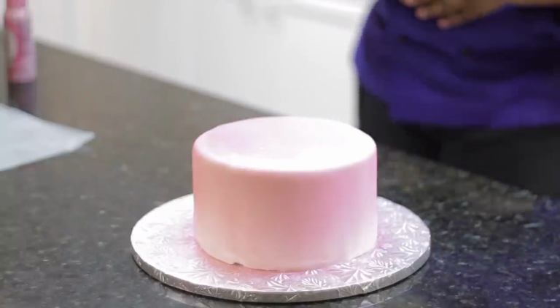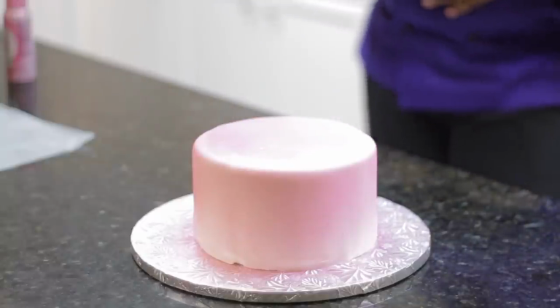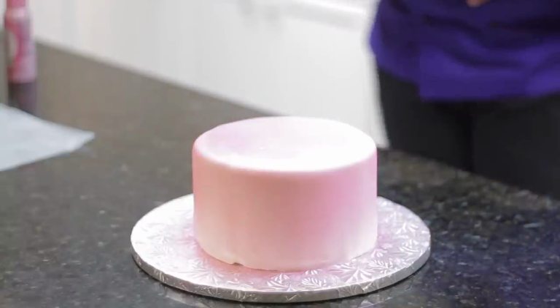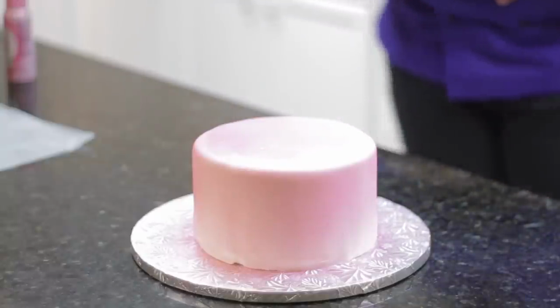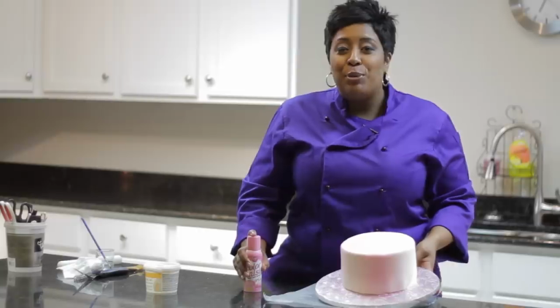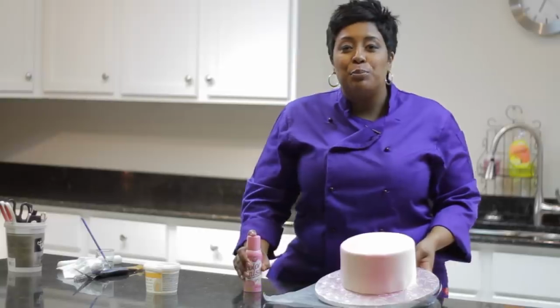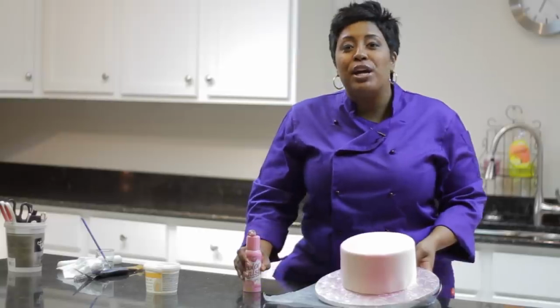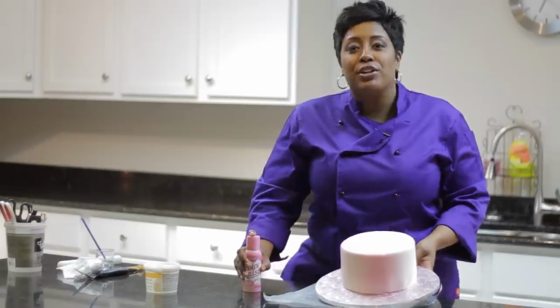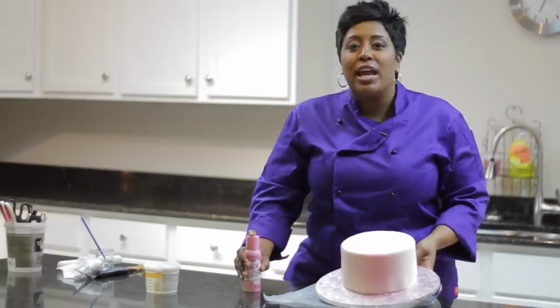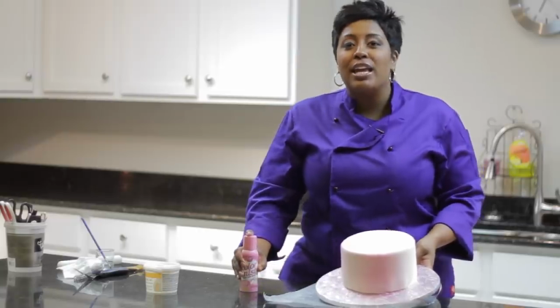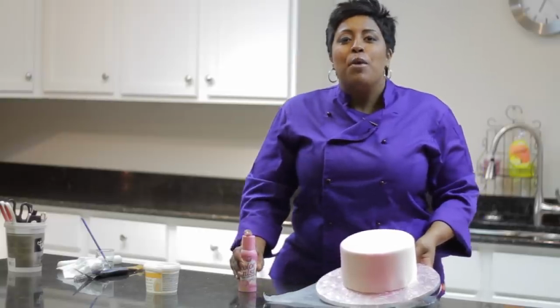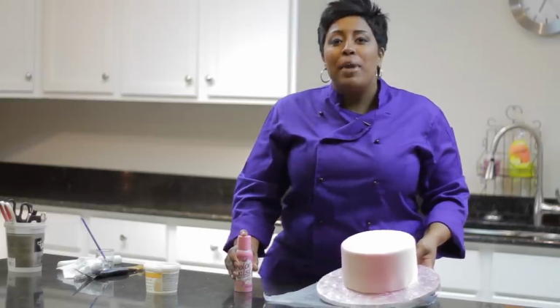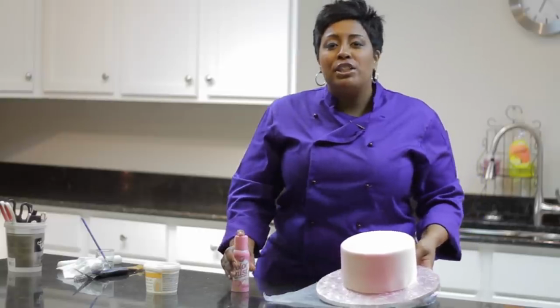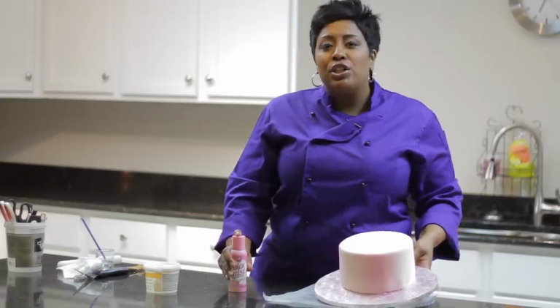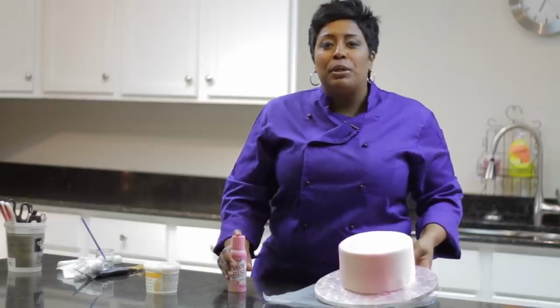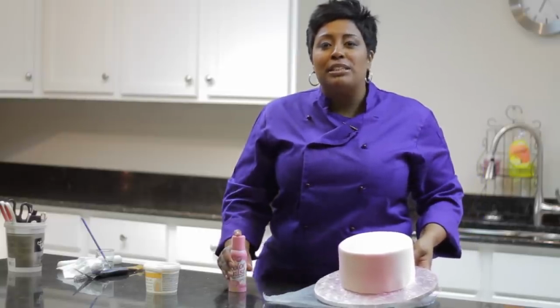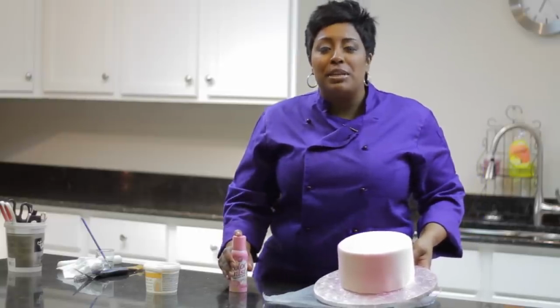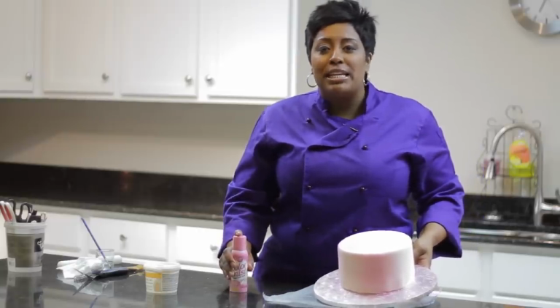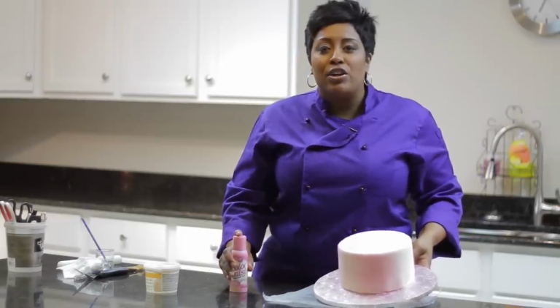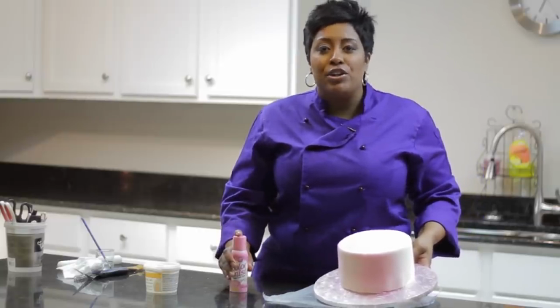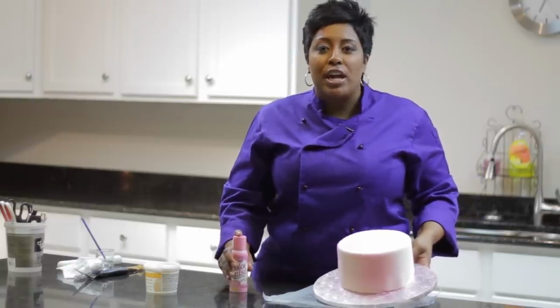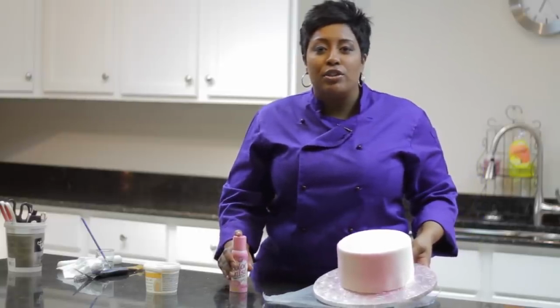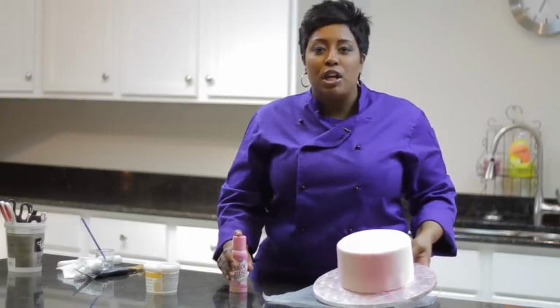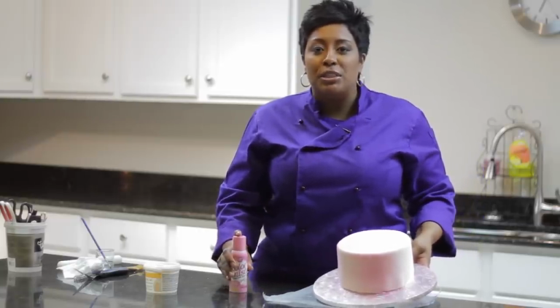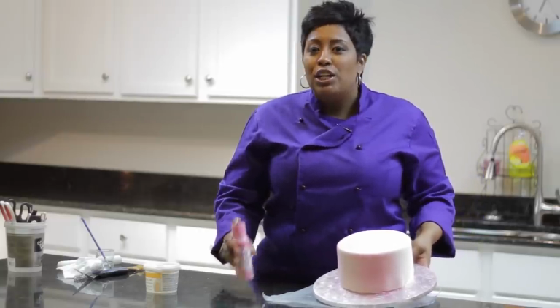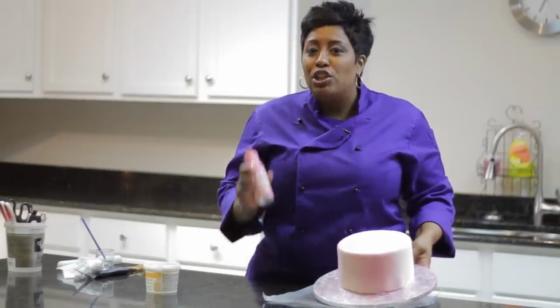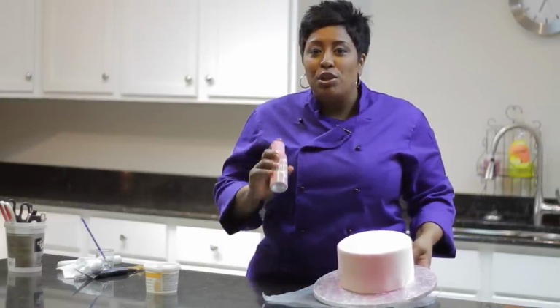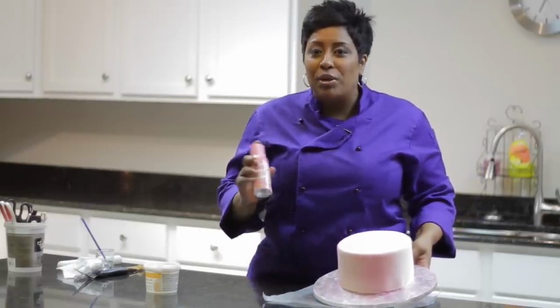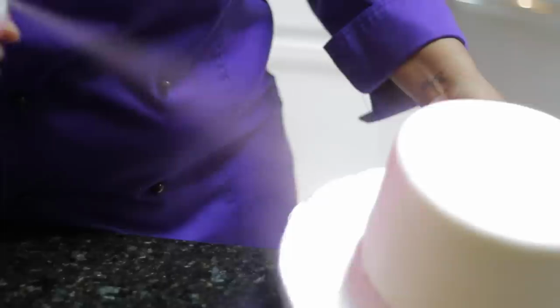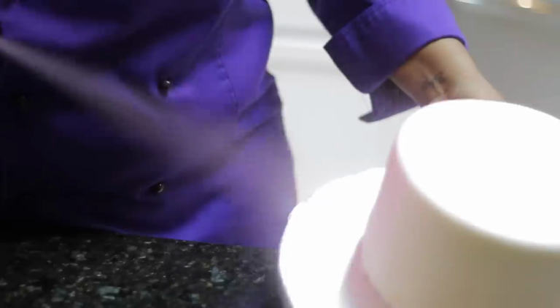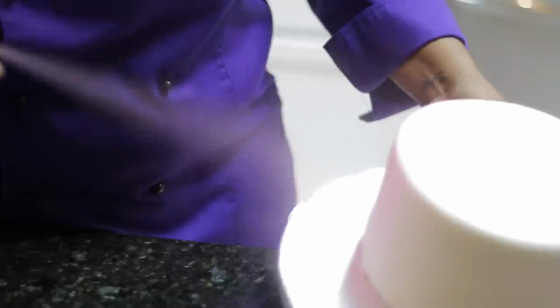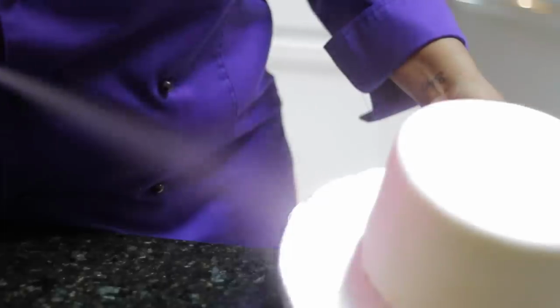If you're at home spraying your cake, make sure you place something down on your countertops so you don't get color everywhere.